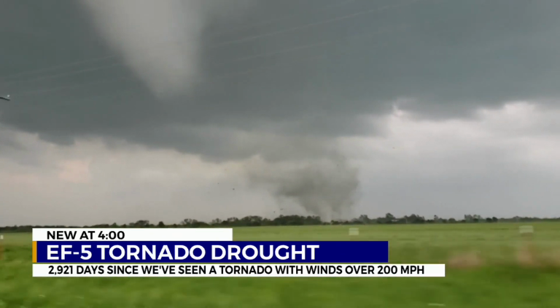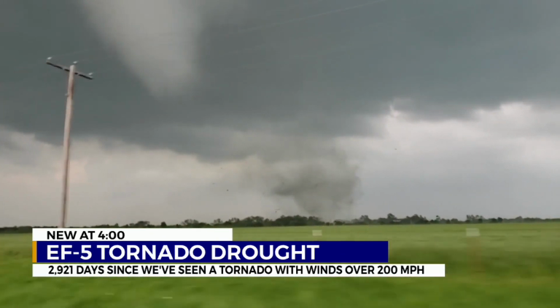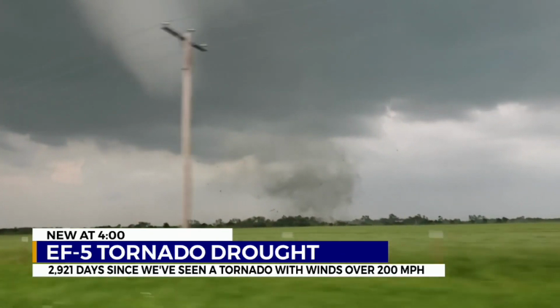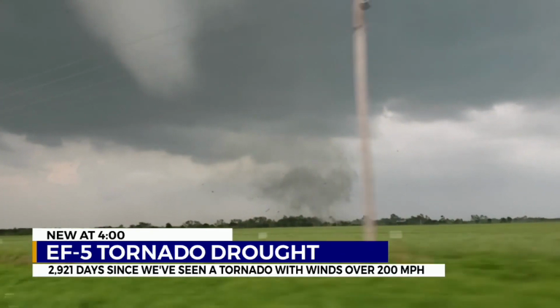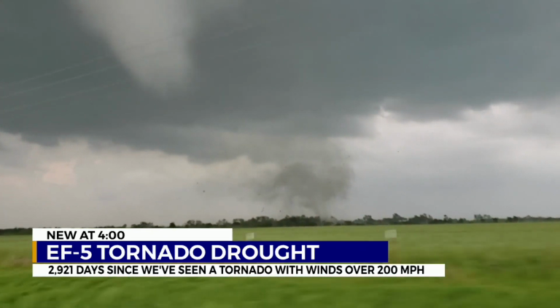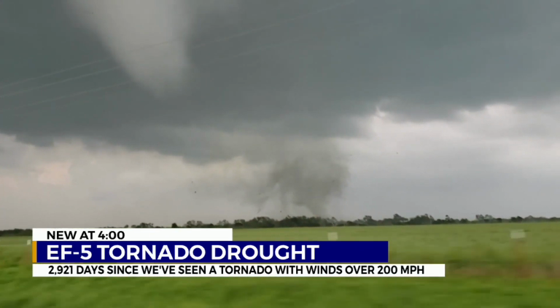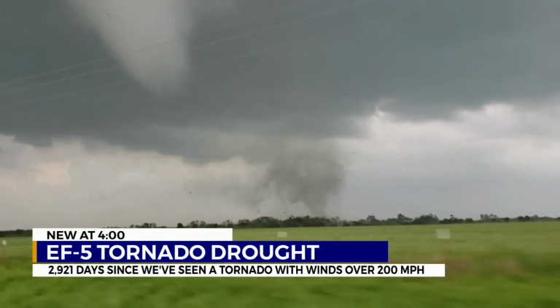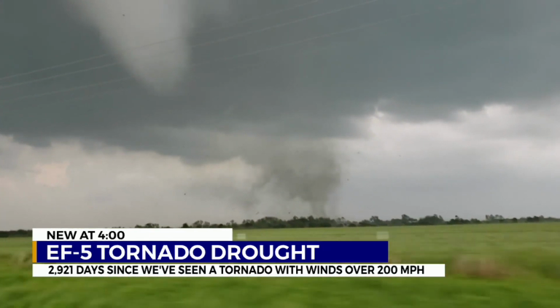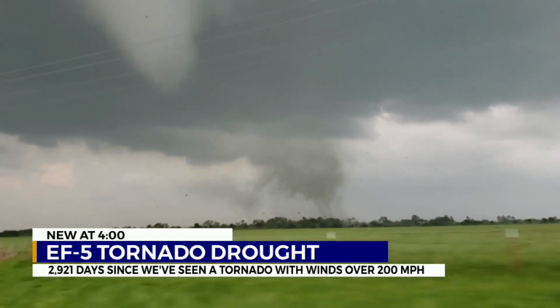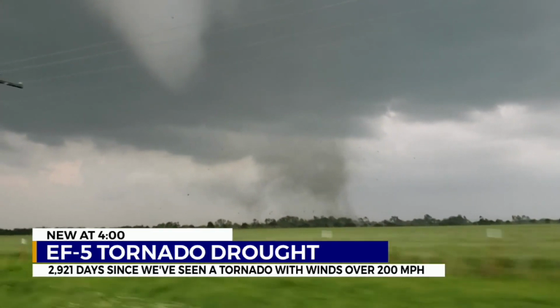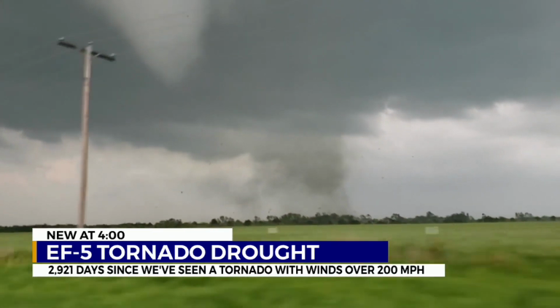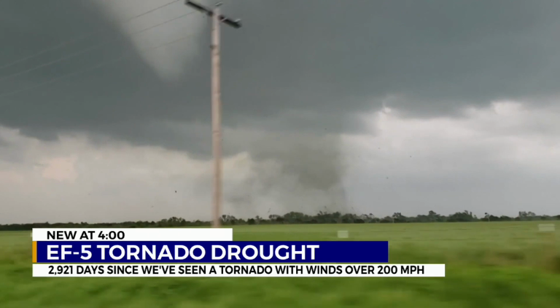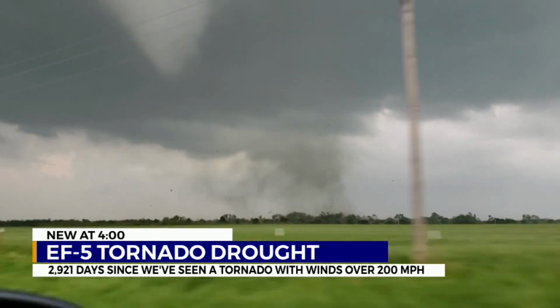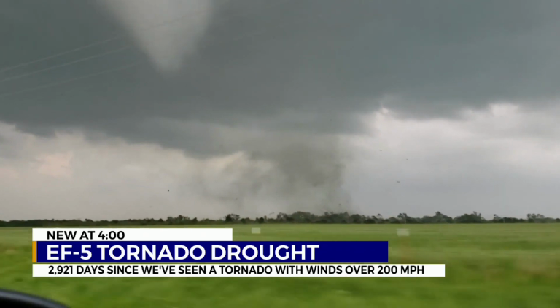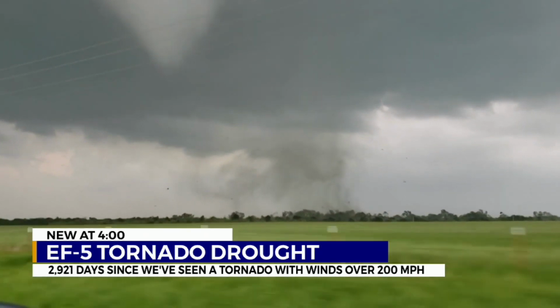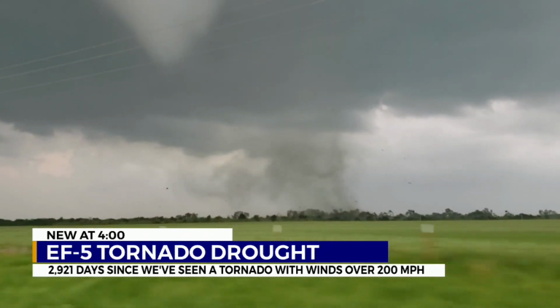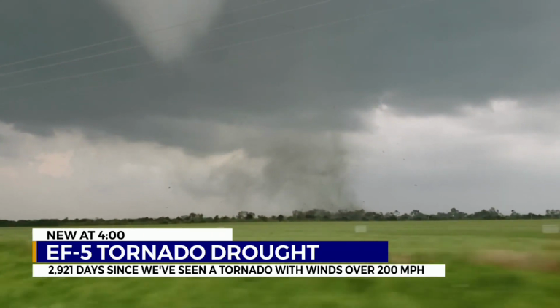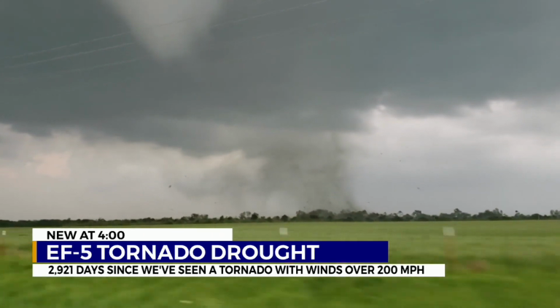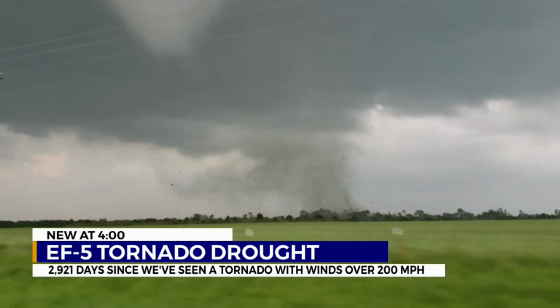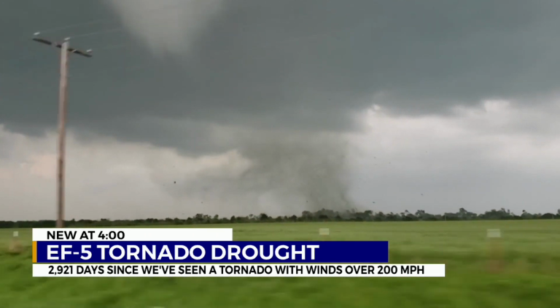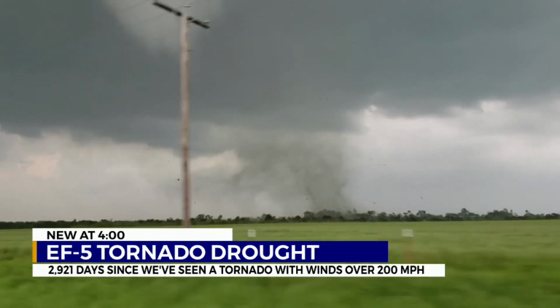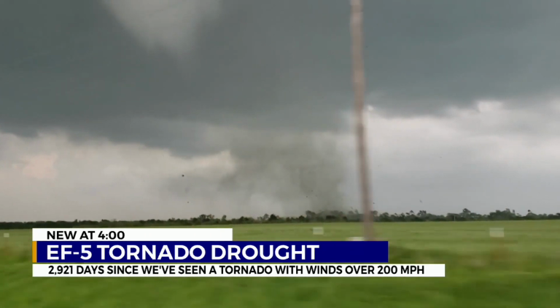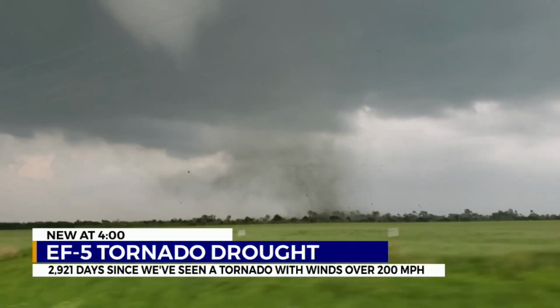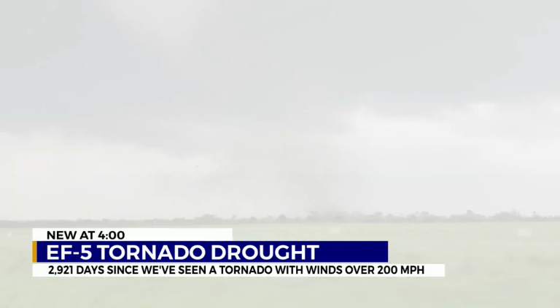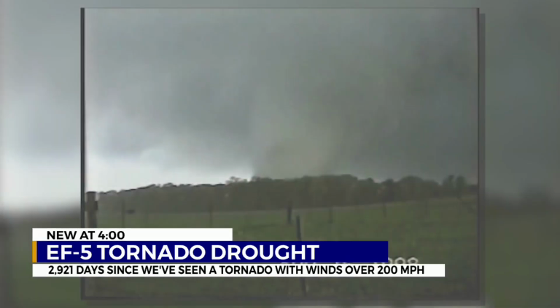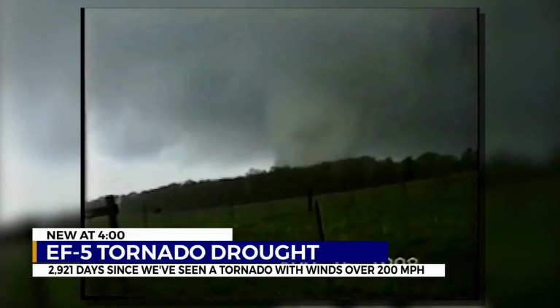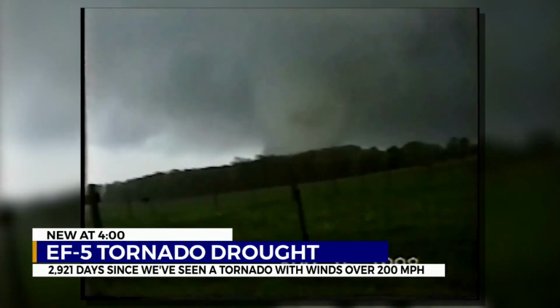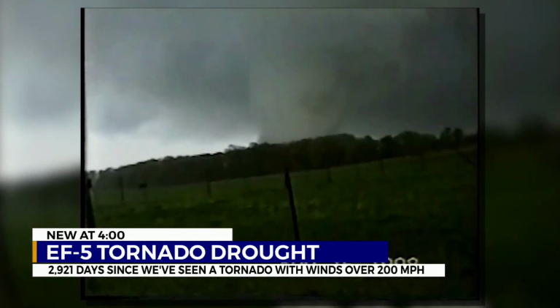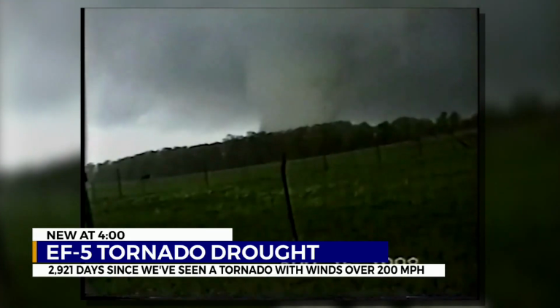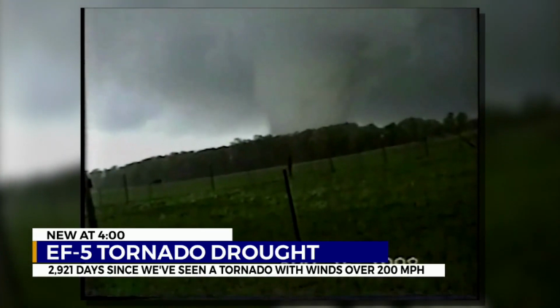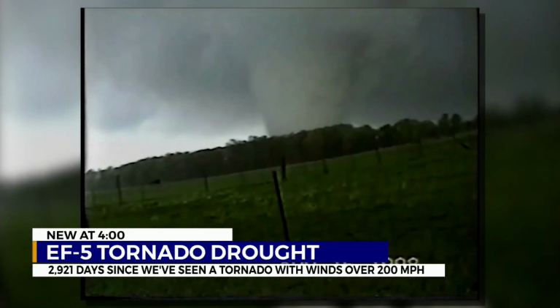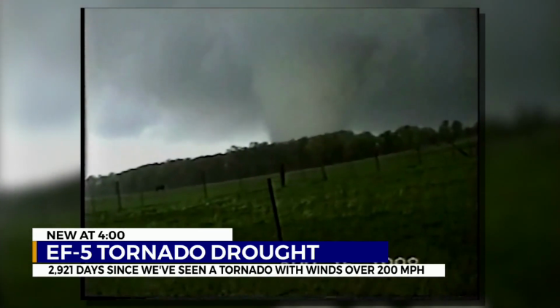While the EF scale is here to stay for now, there is talk of using mobile radar data to get better measurements of wind speeds inside tornadoes.